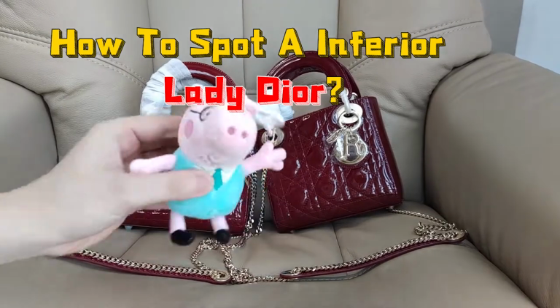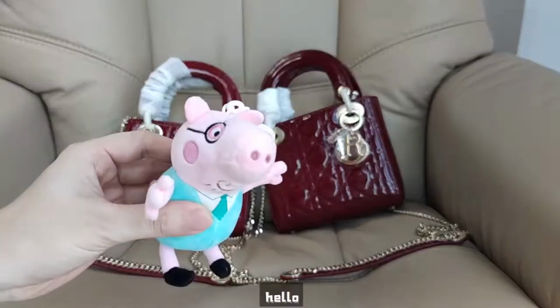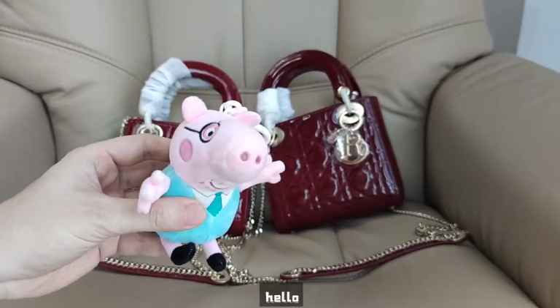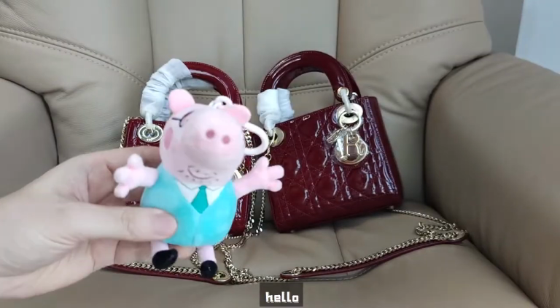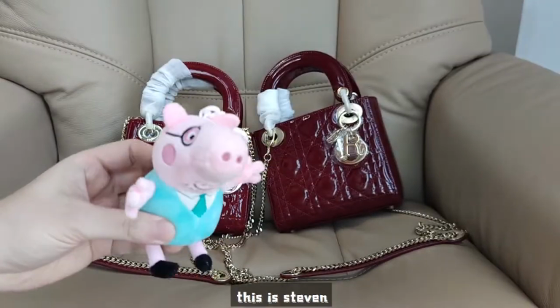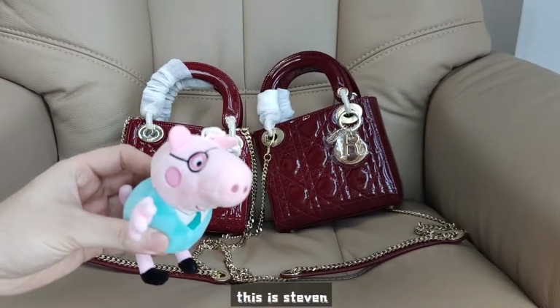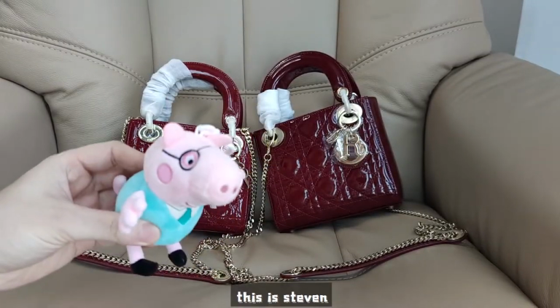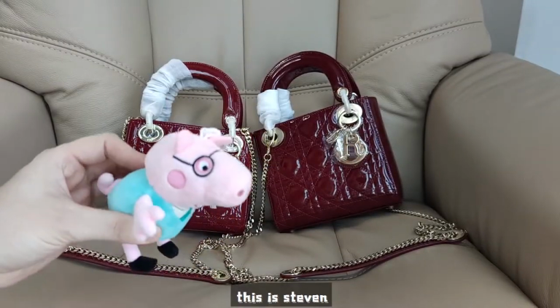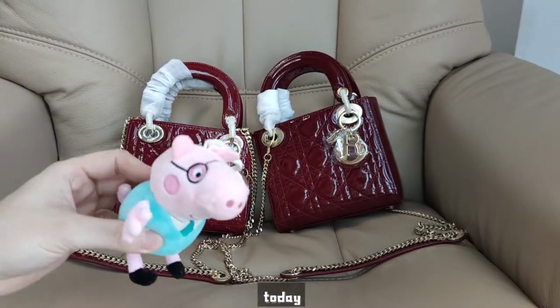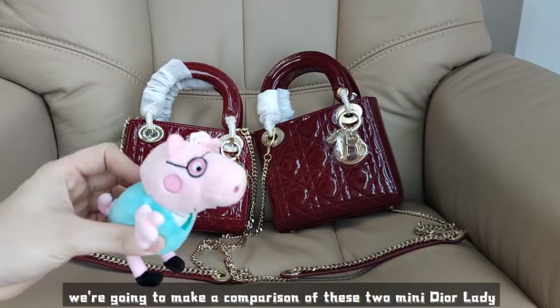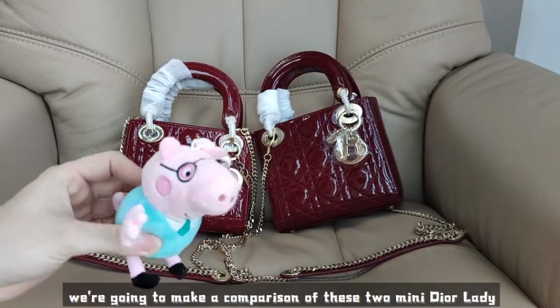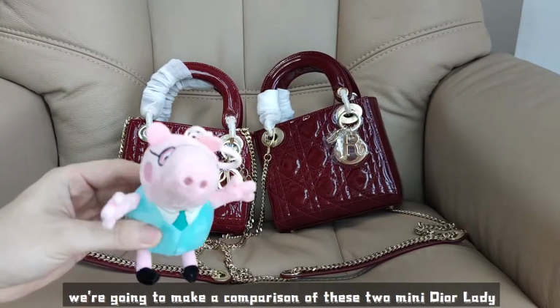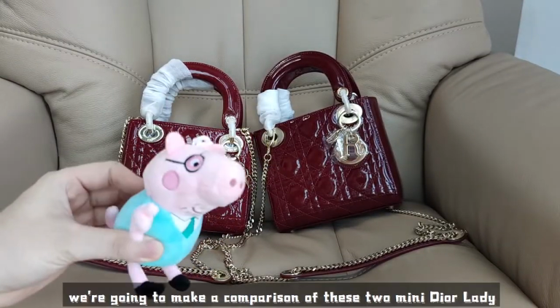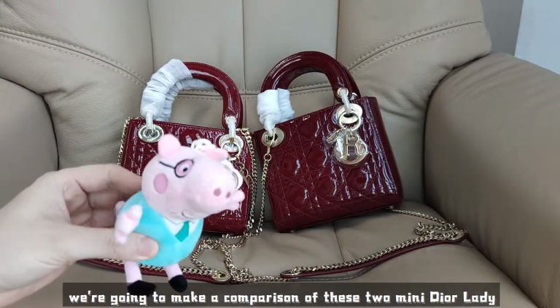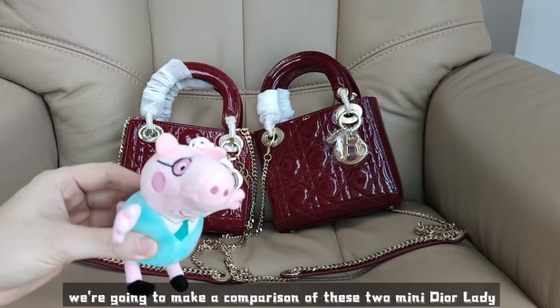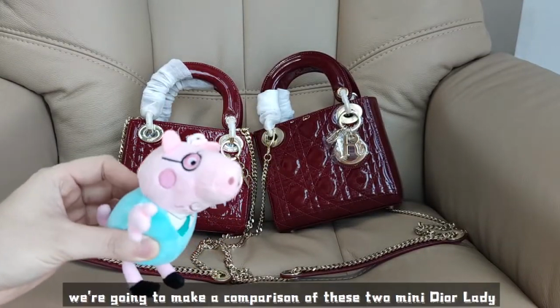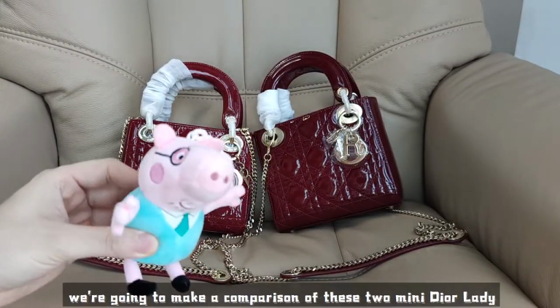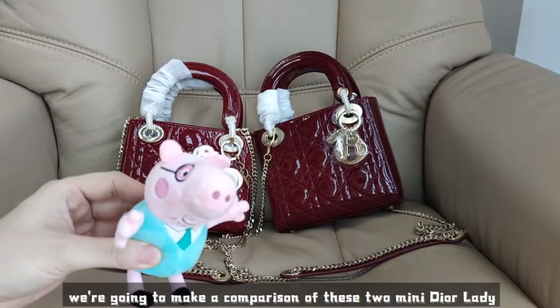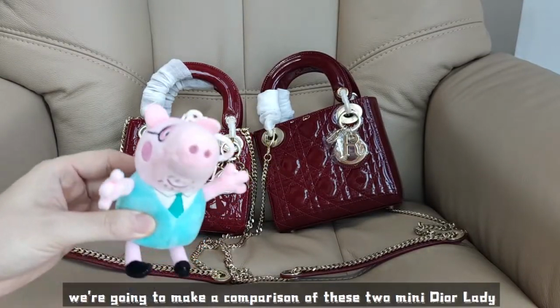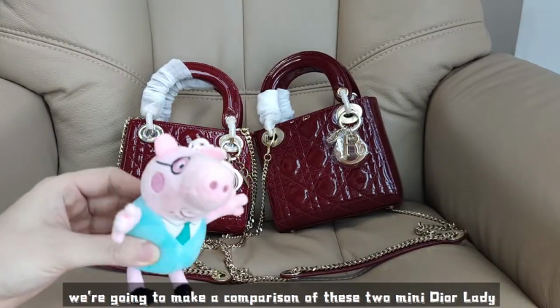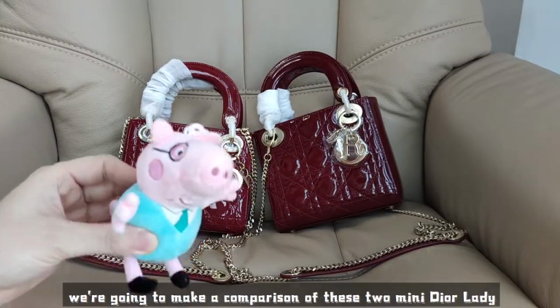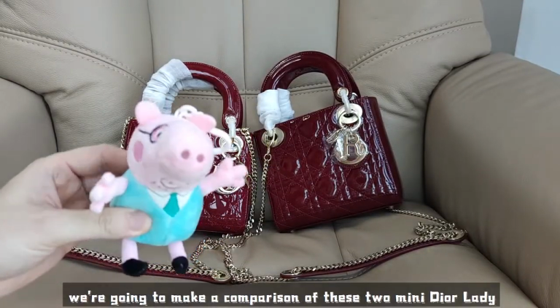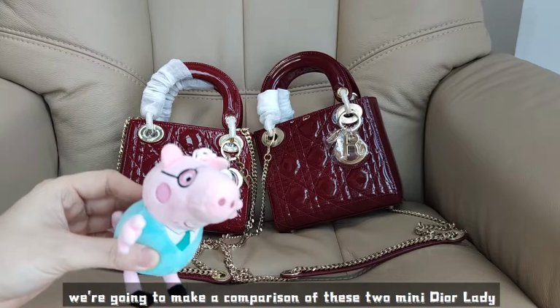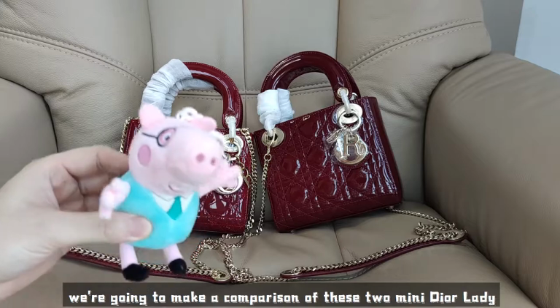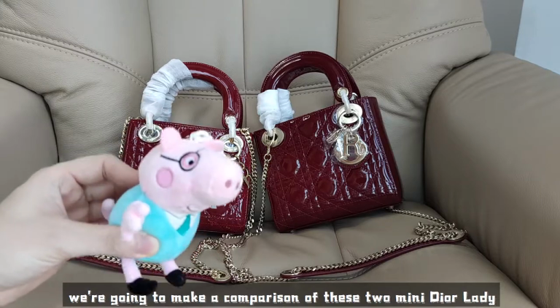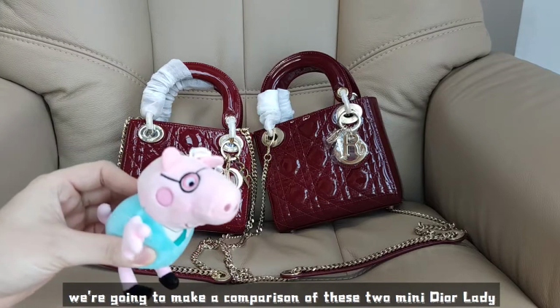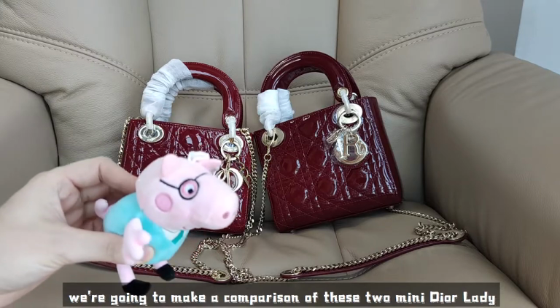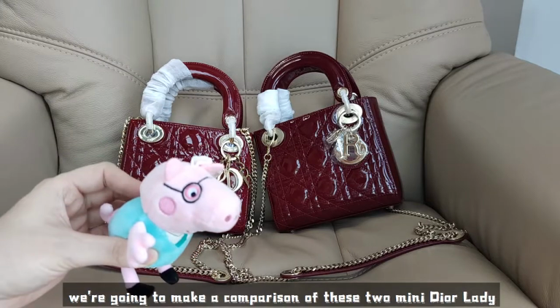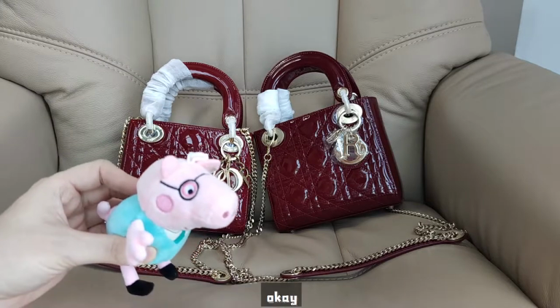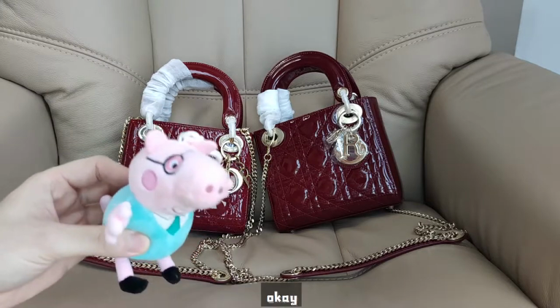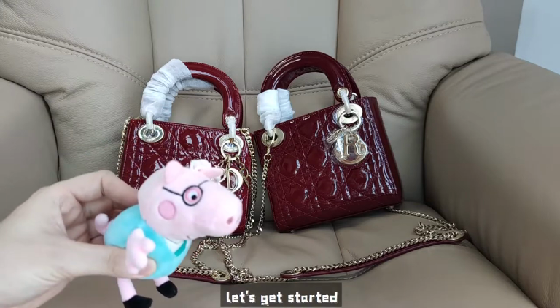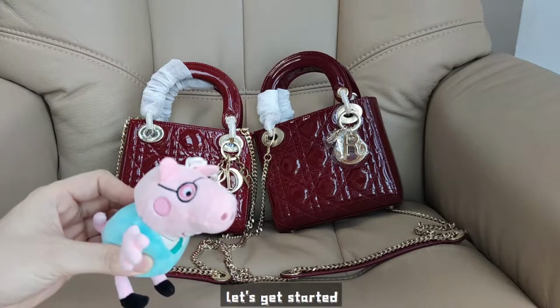Hello, this is Steven. Today we're going to make a comparison of these two mini Dior Lady bags. Let's get started.